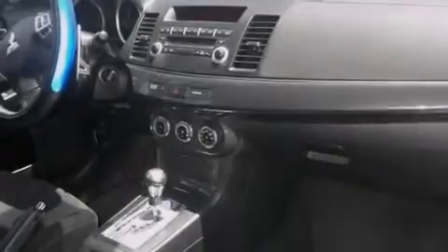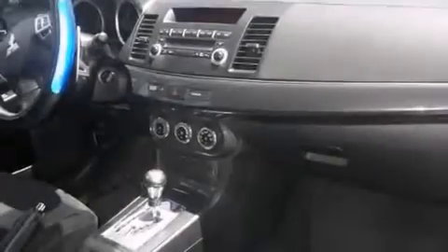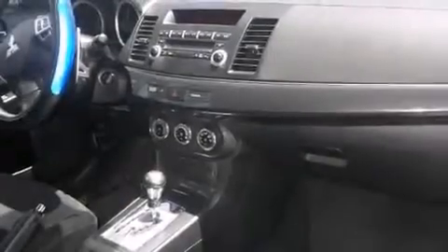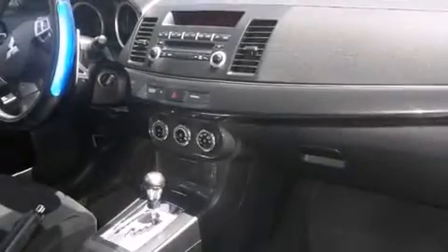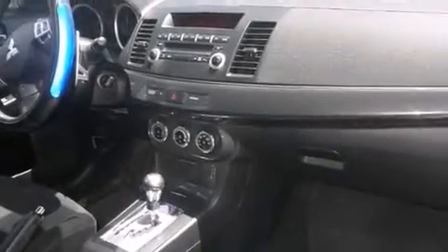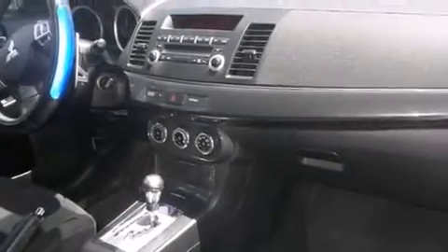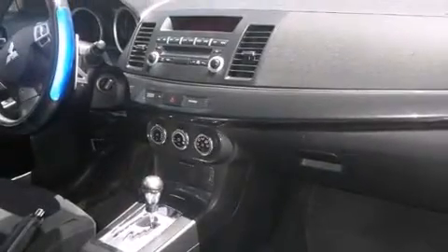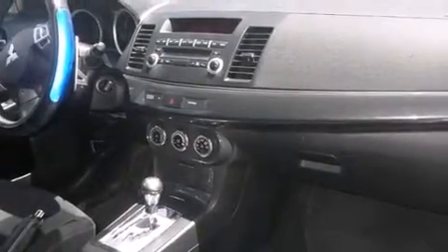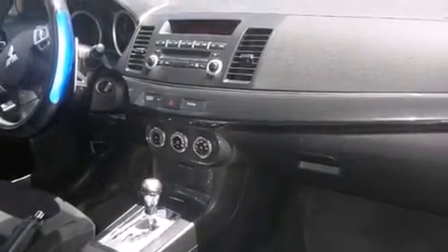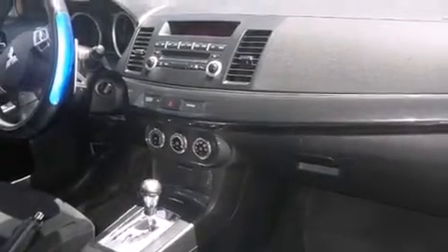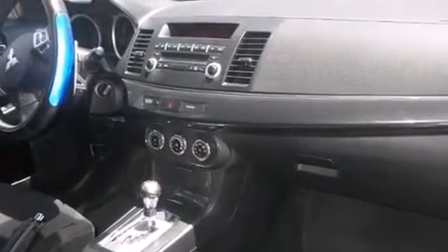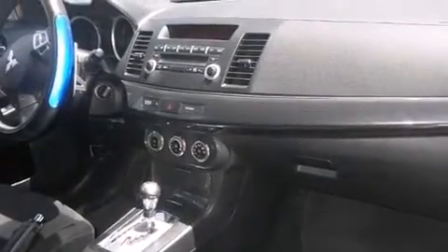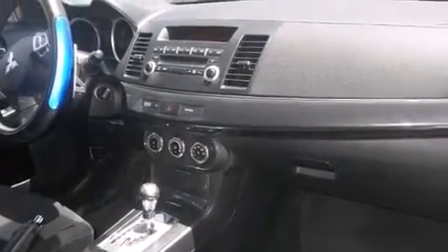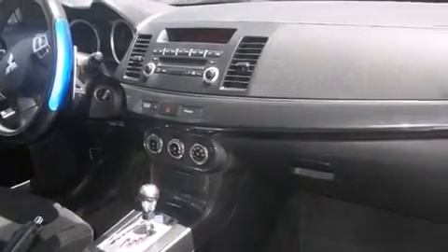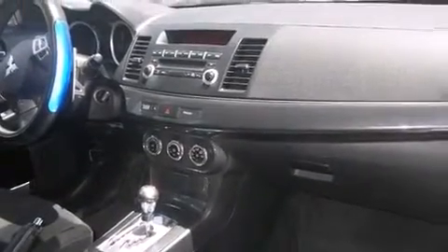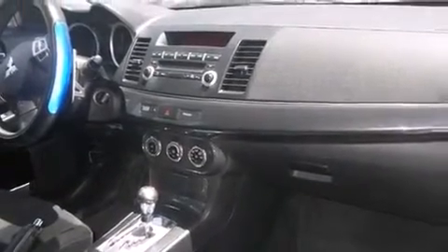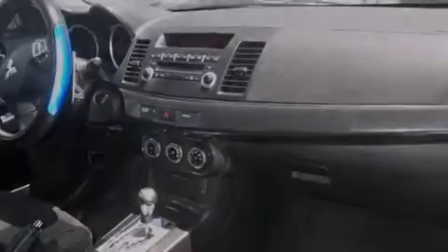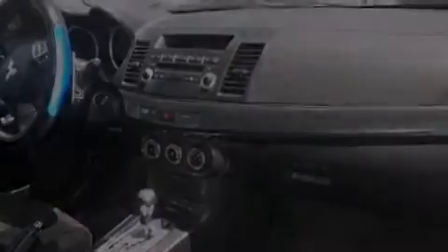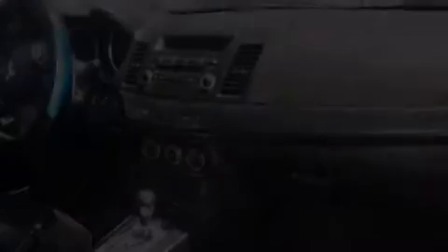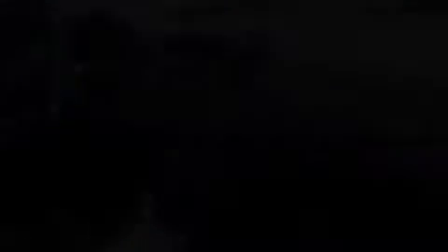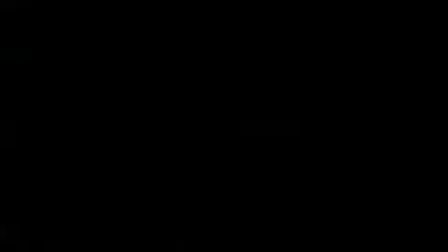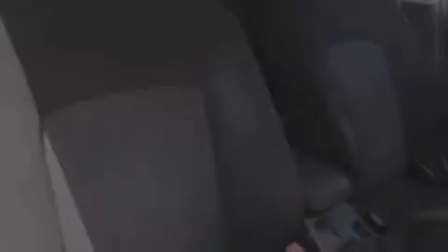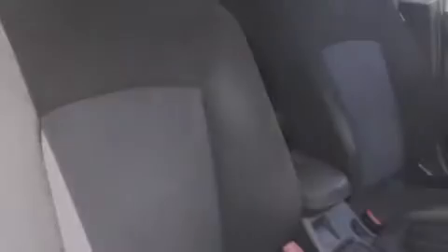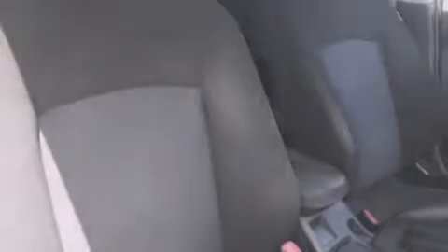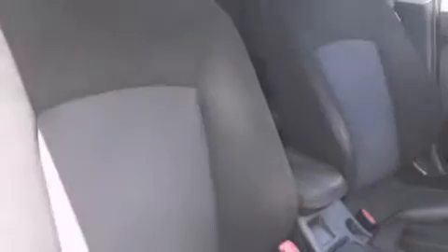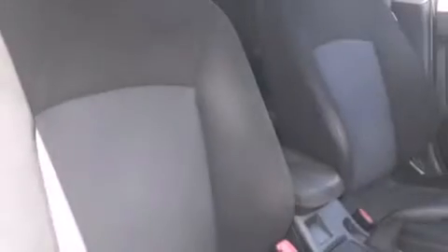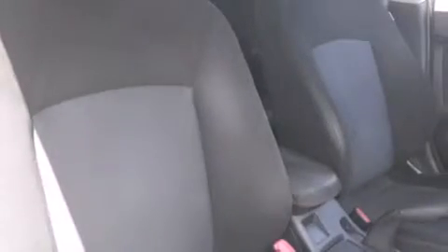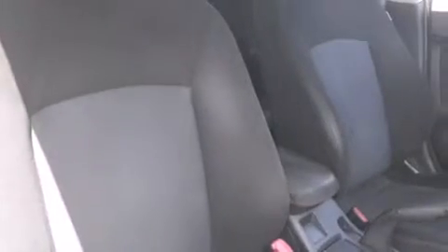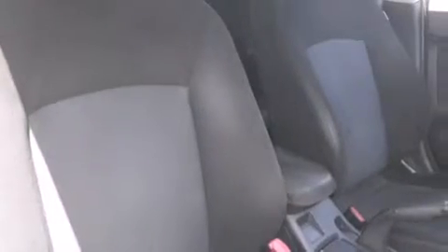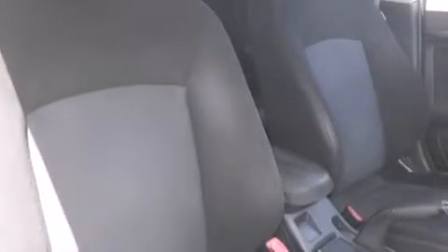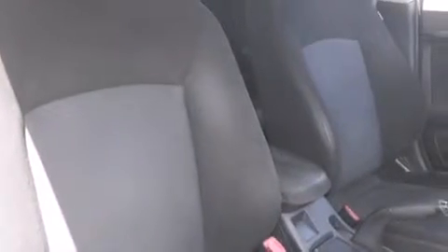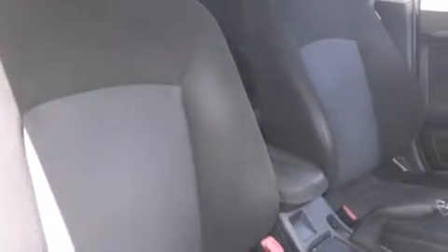Additional features include a rear window defroster, an anti-lock braking system, speed sensitive wipers, and keyless ignition.